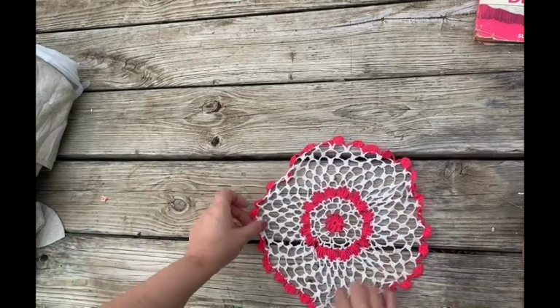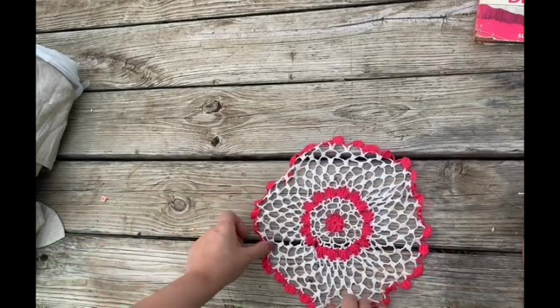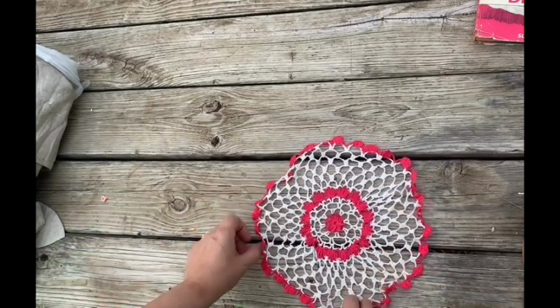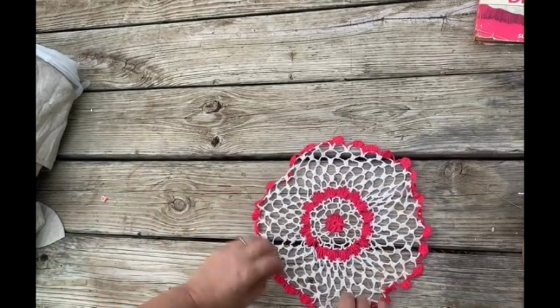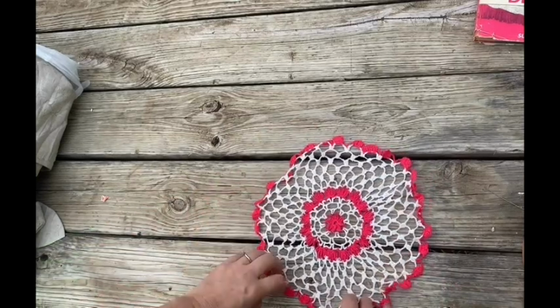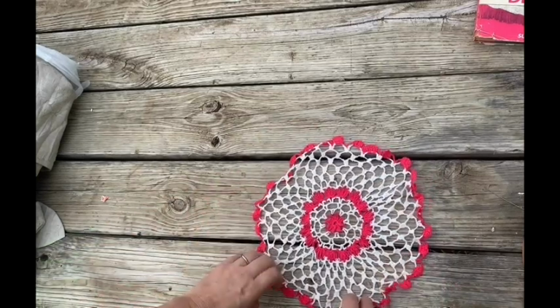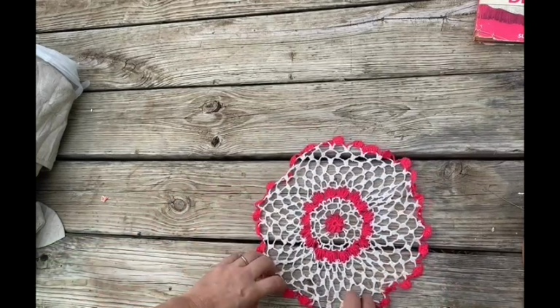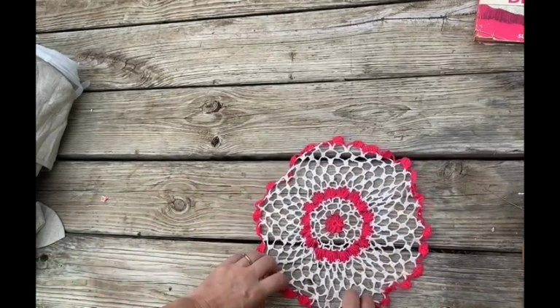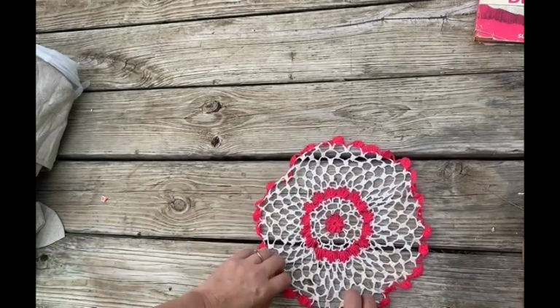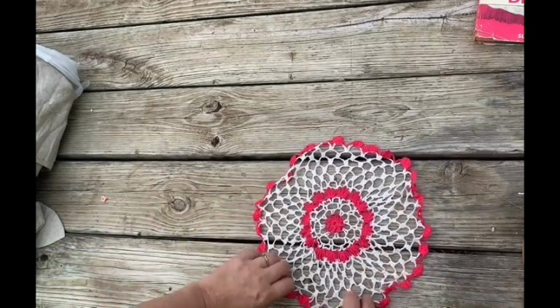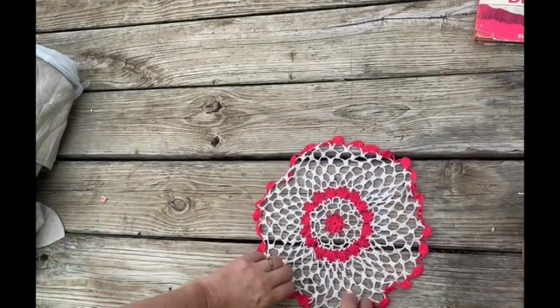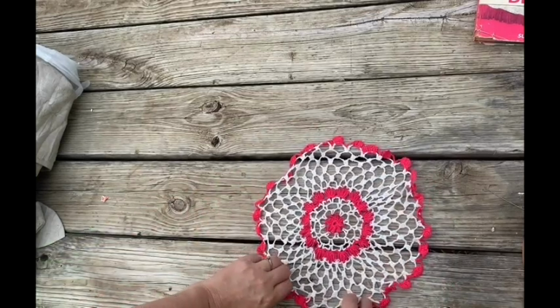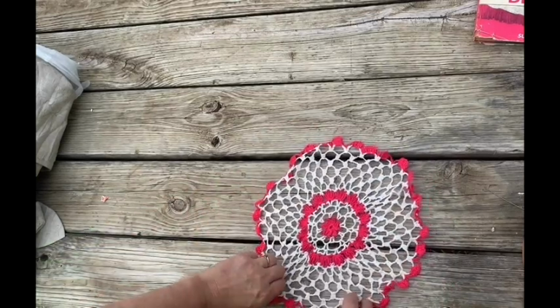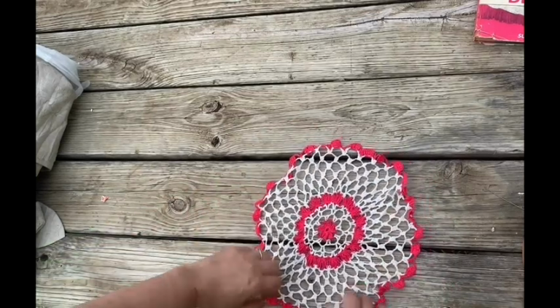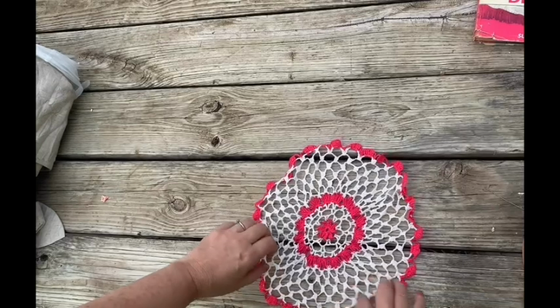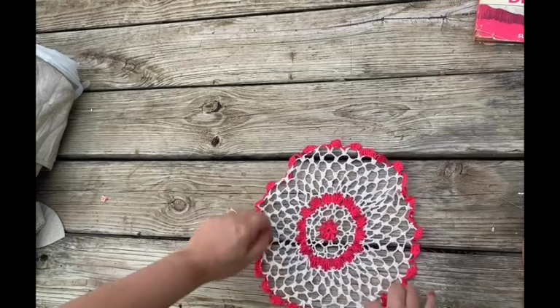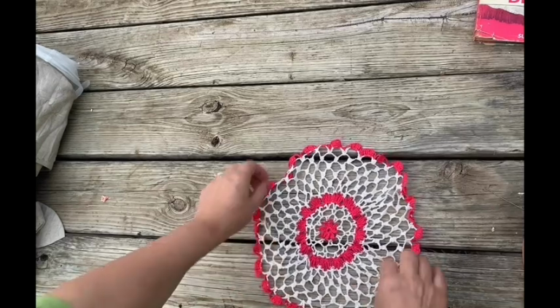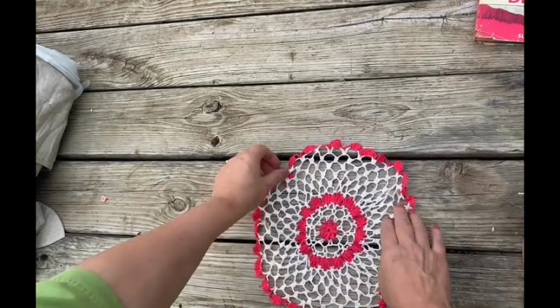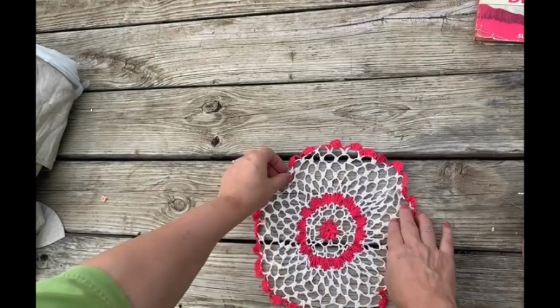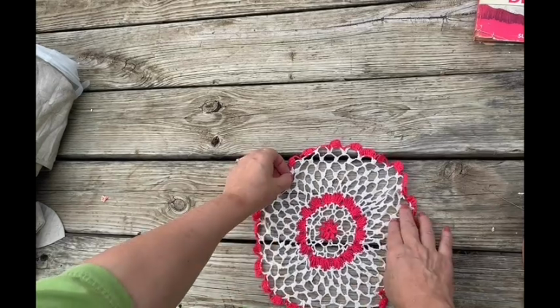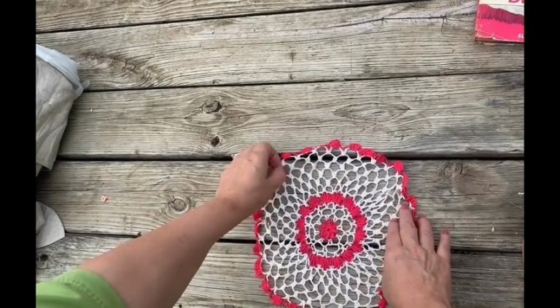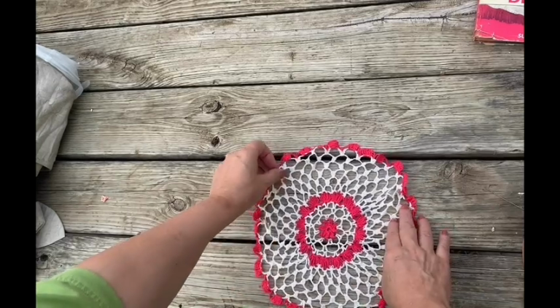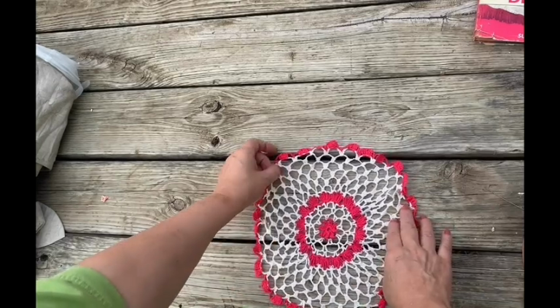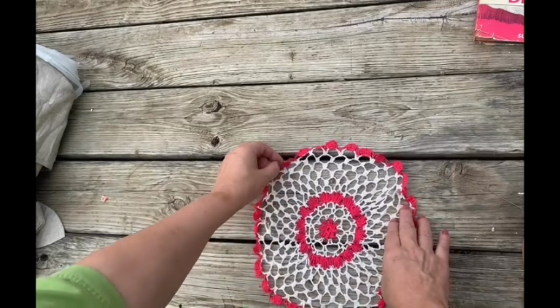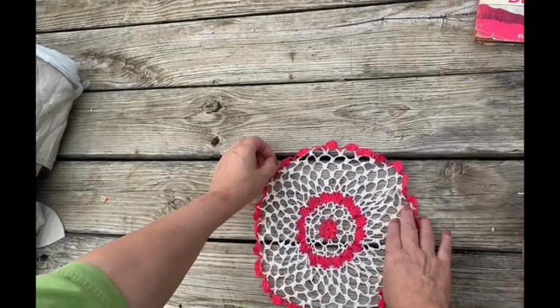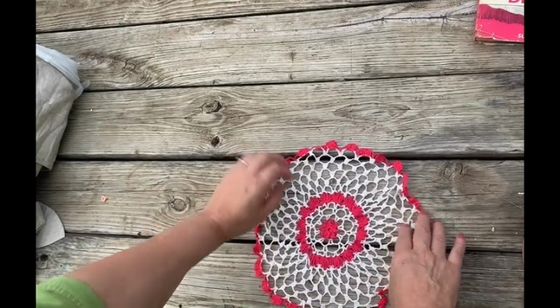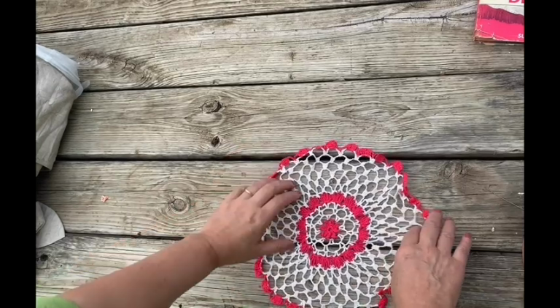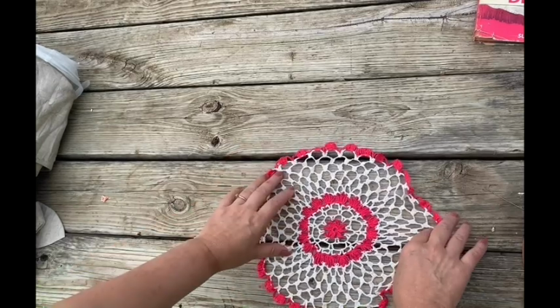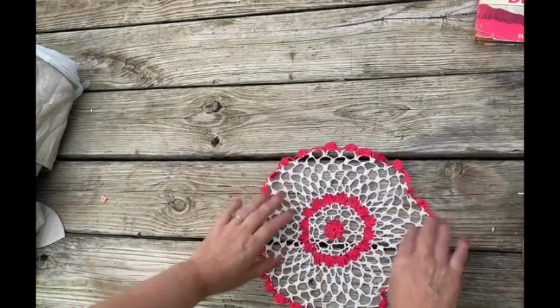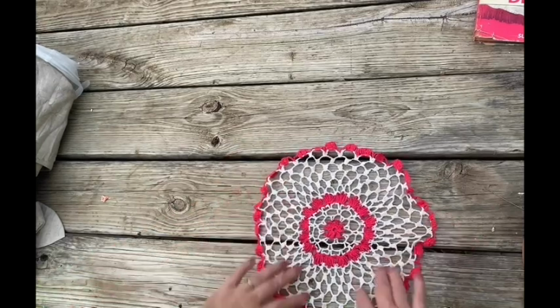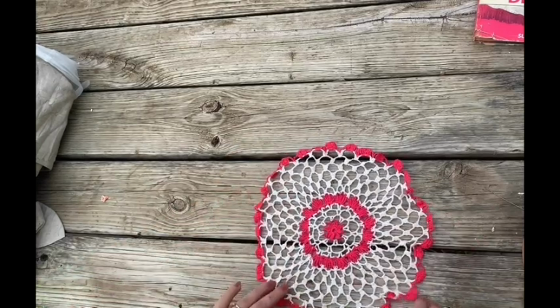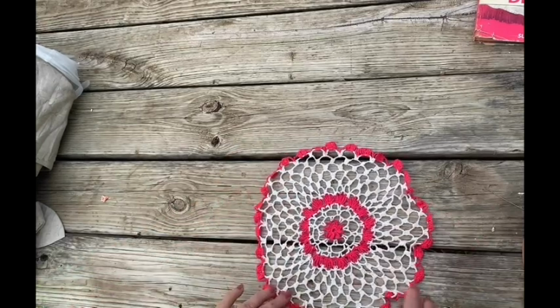Crocheted doily, two-tone. It's pretty simple.